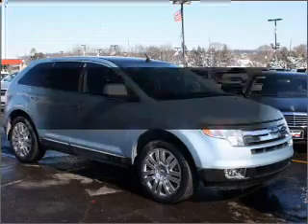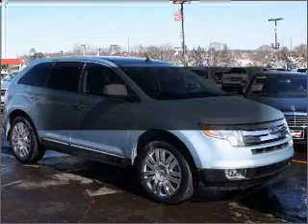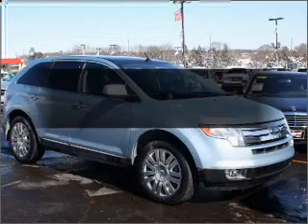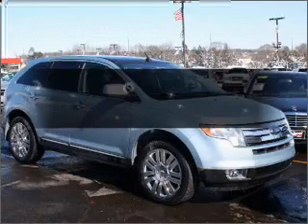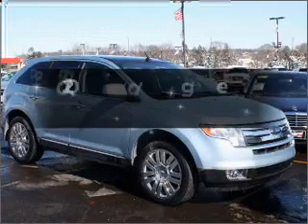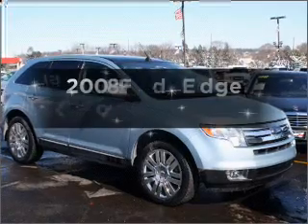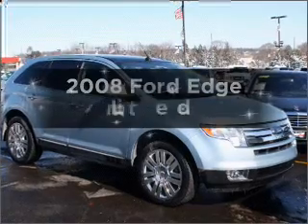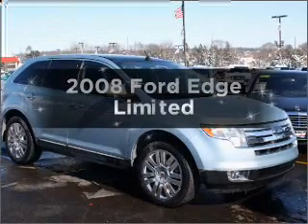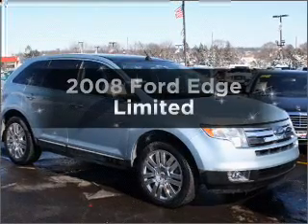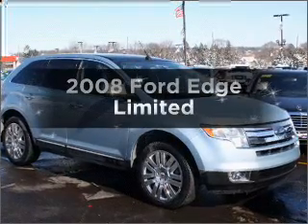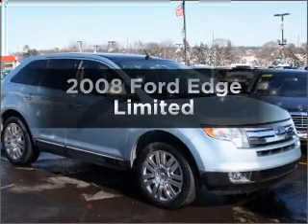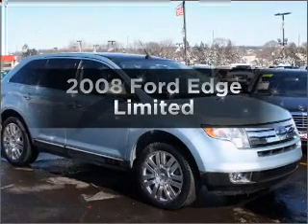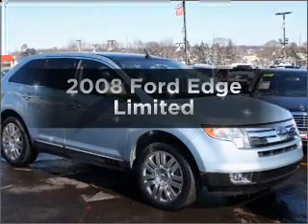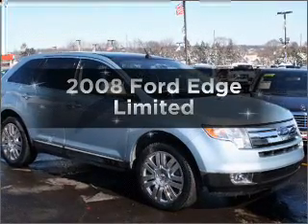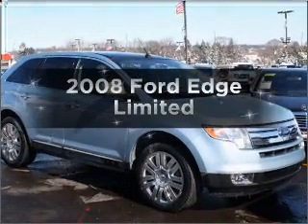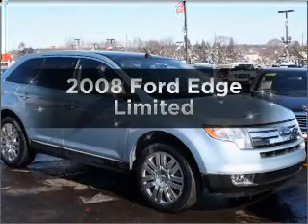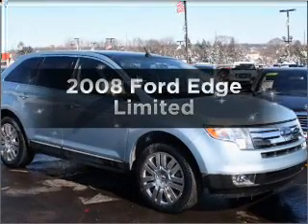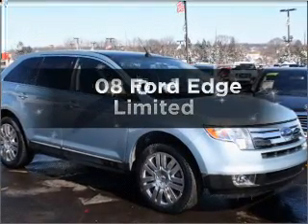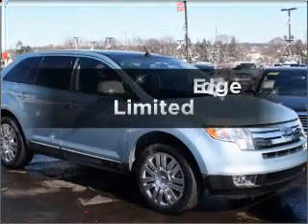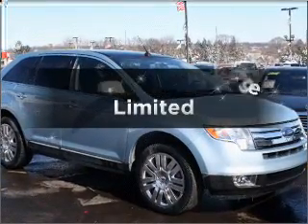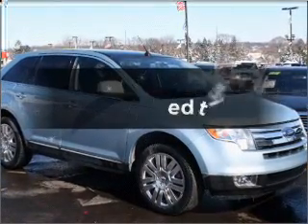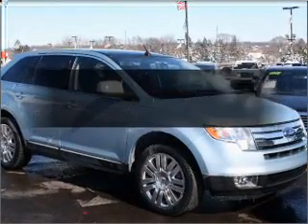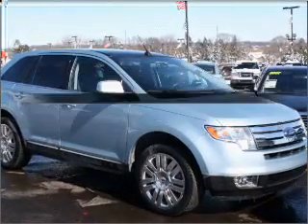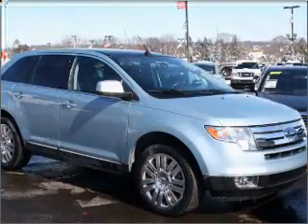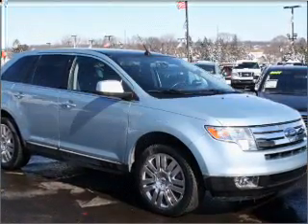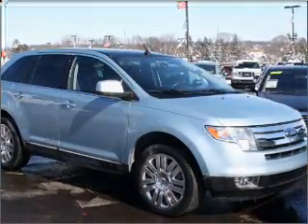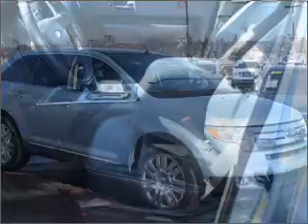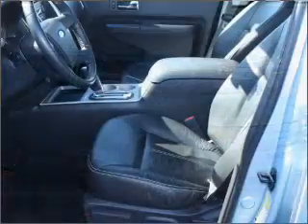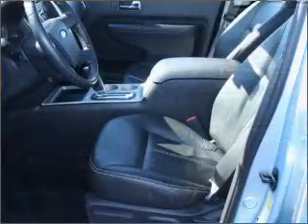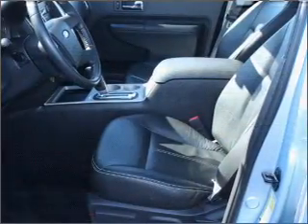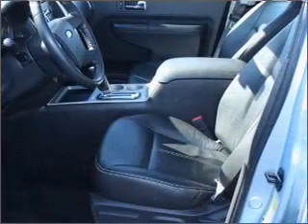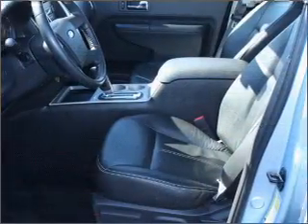Get noticed in this 2008 Ford Edge. This is the set of wheels you've been looking for.